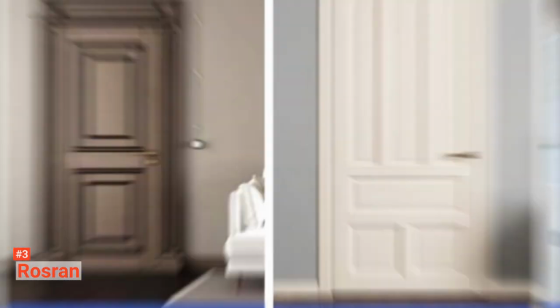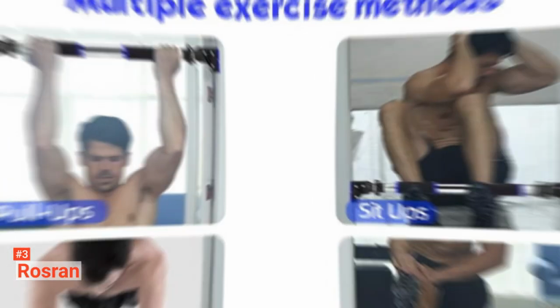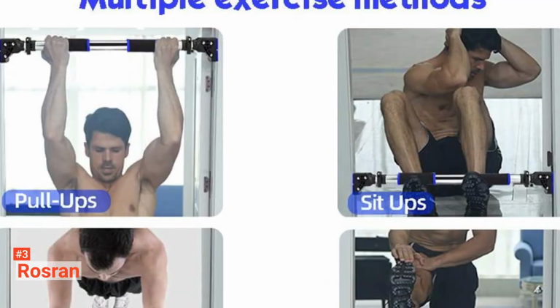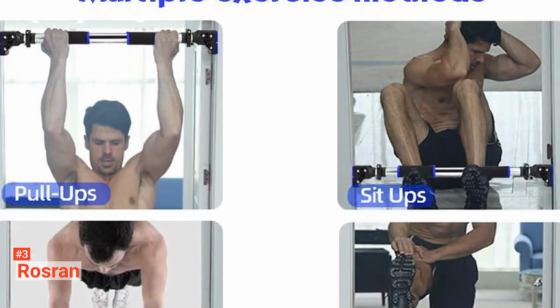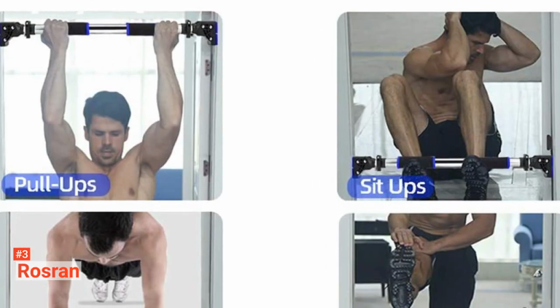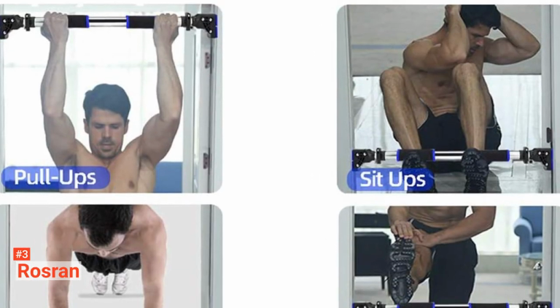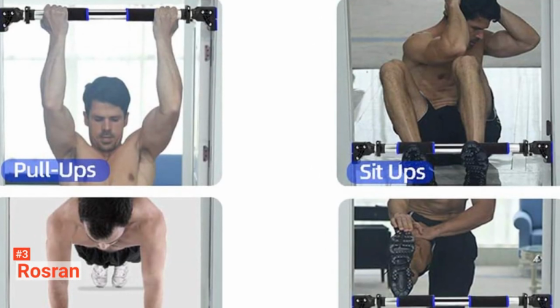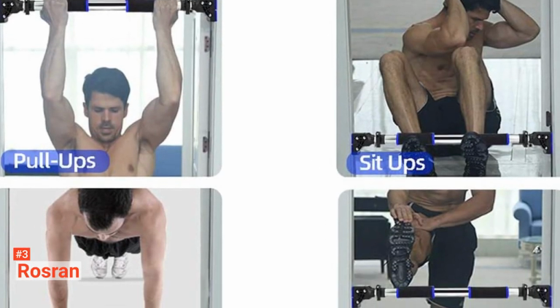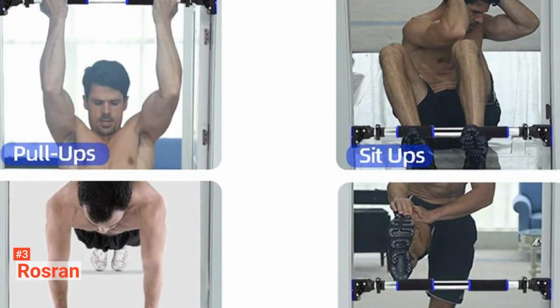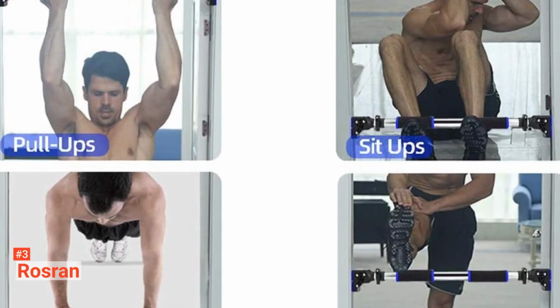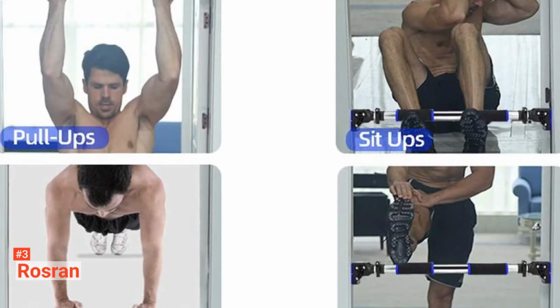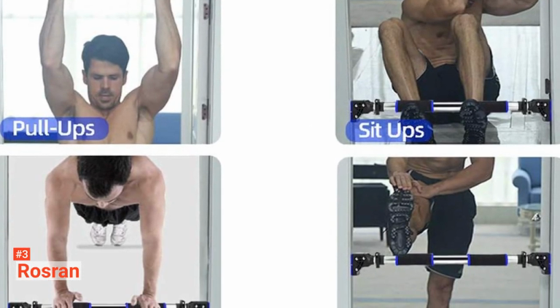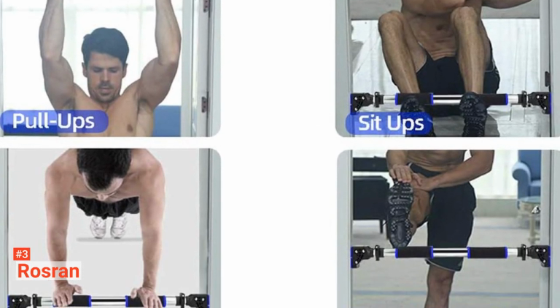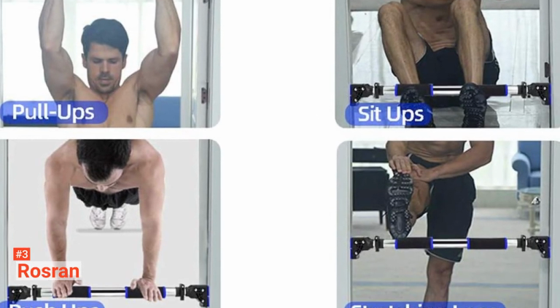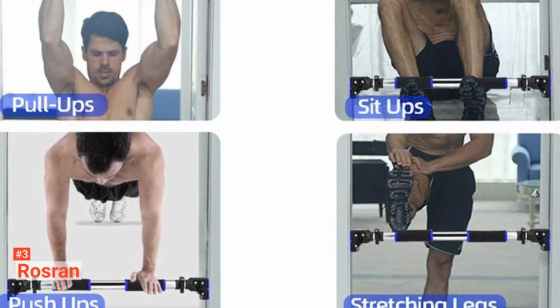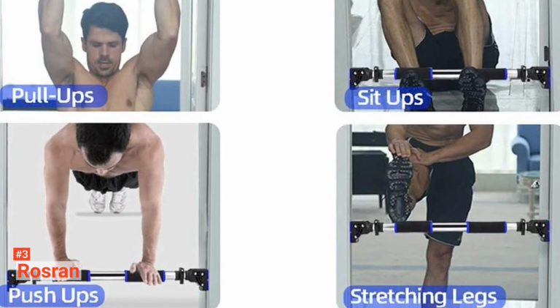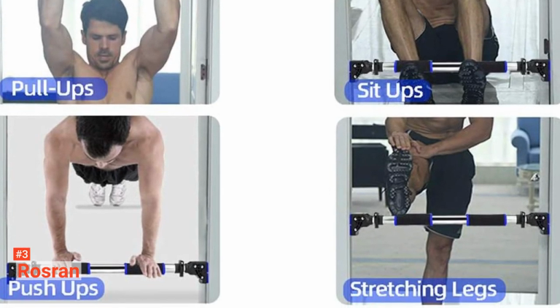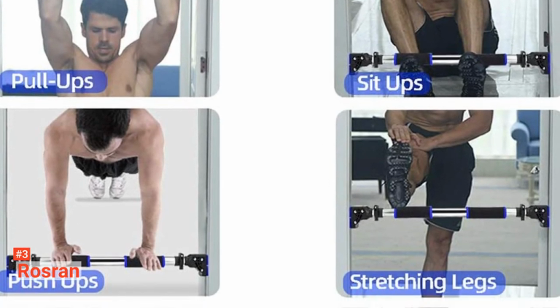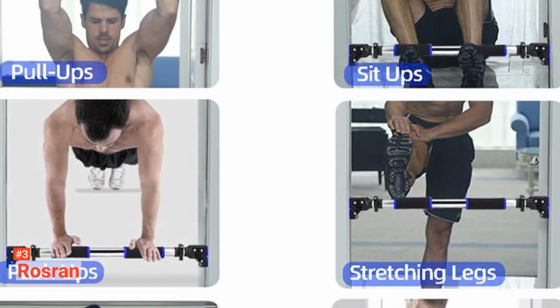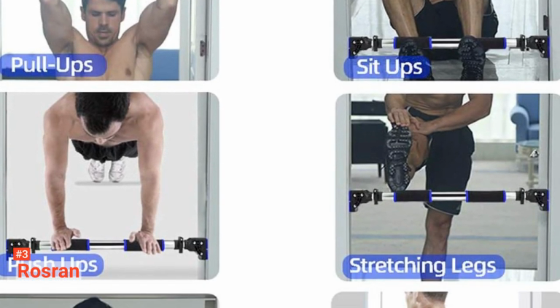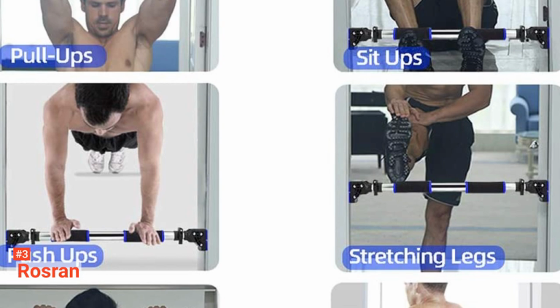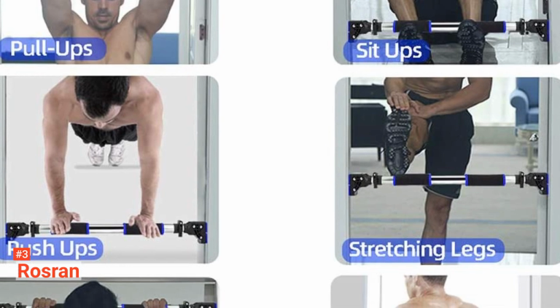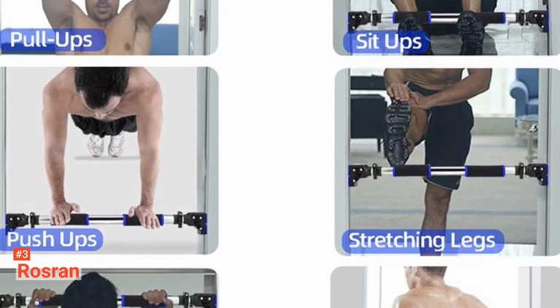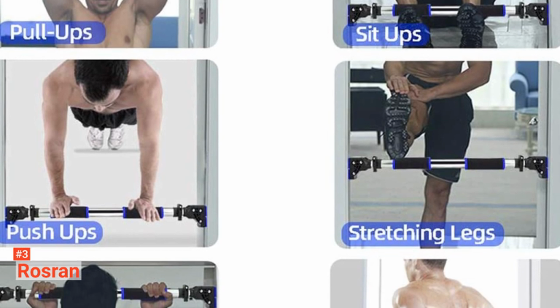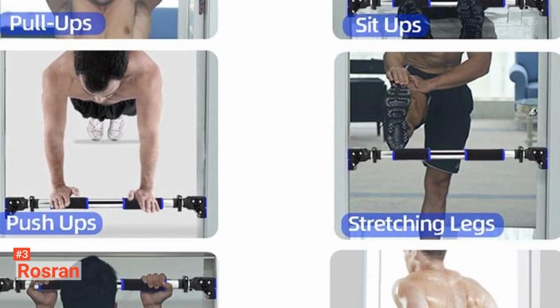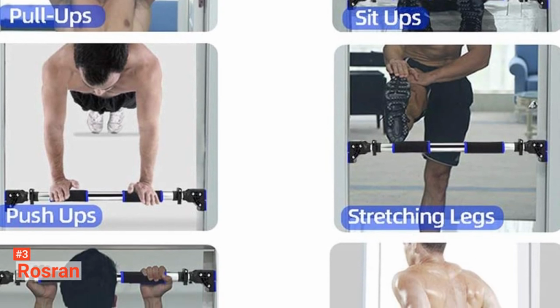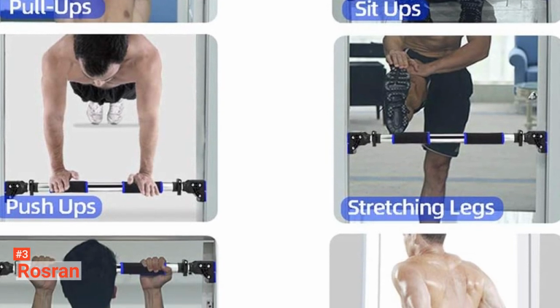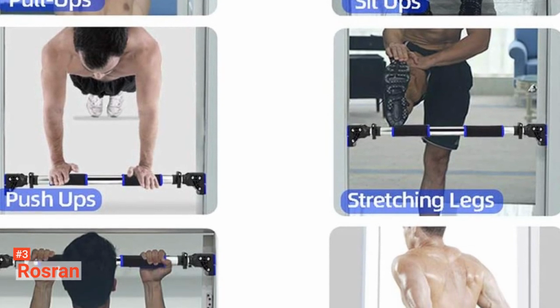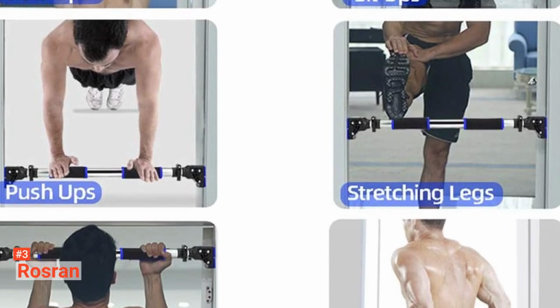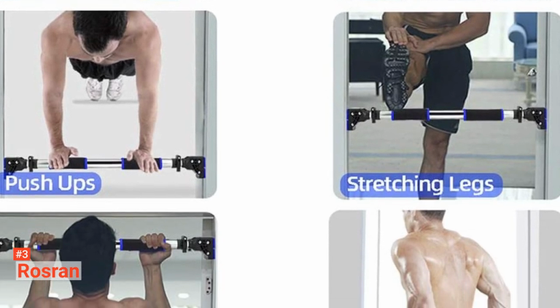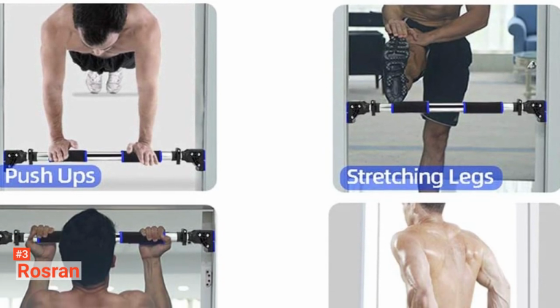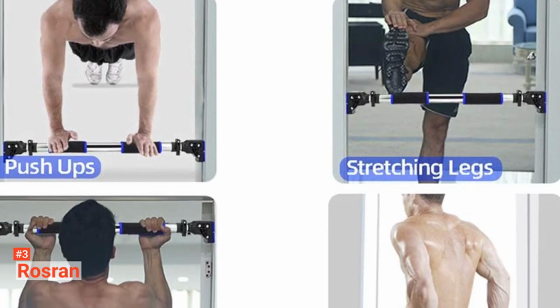Rossran is ideal for people looking for a removable and adjustable exercise bar. You can set it at different heights to do different routines like pull-ups, push-ups, sit-ups, and dips.